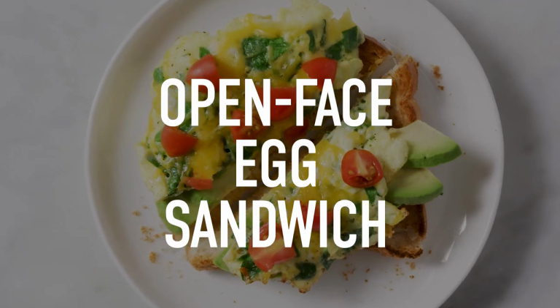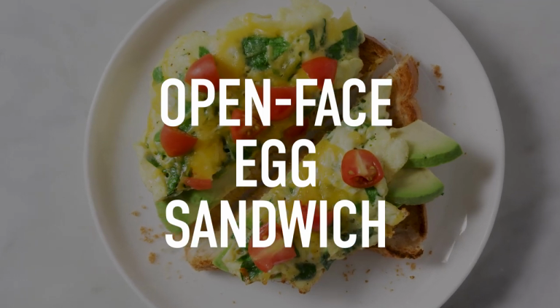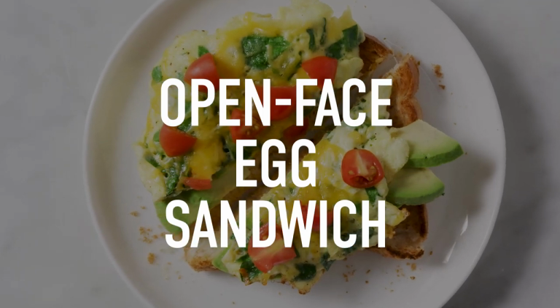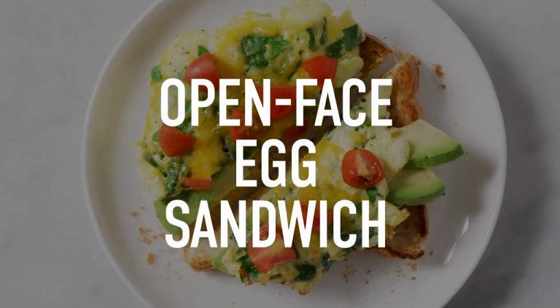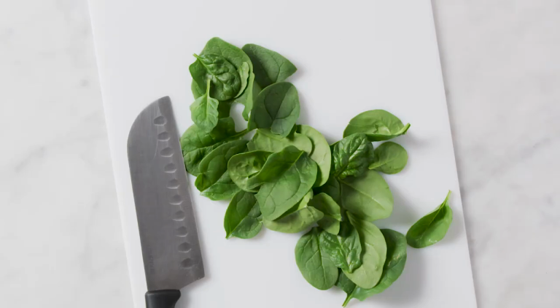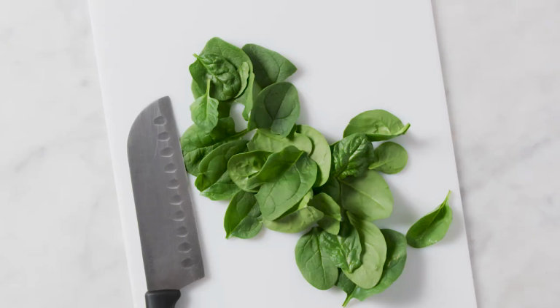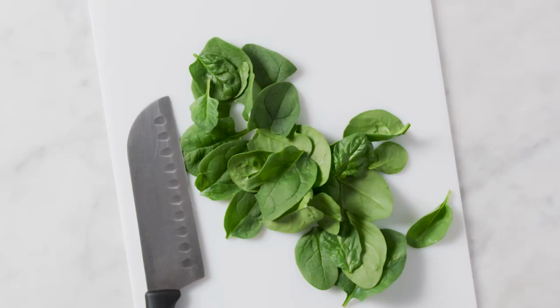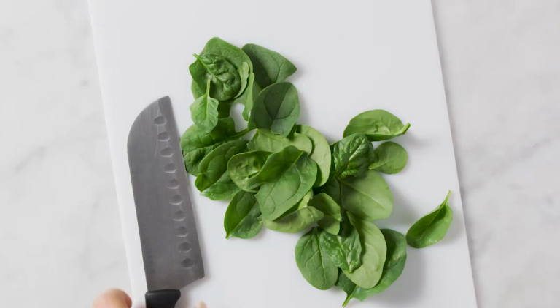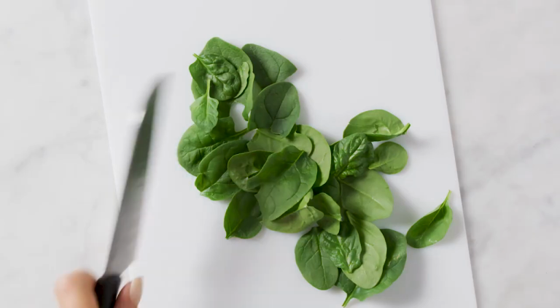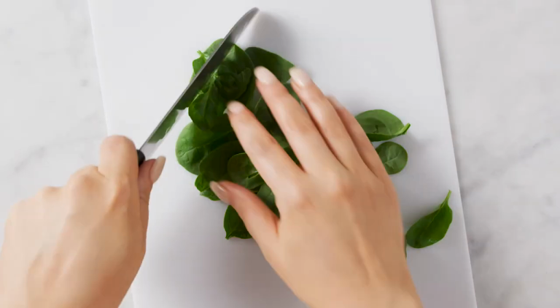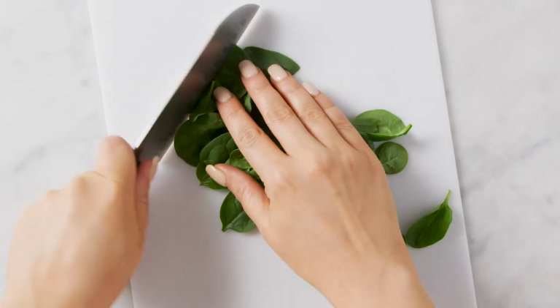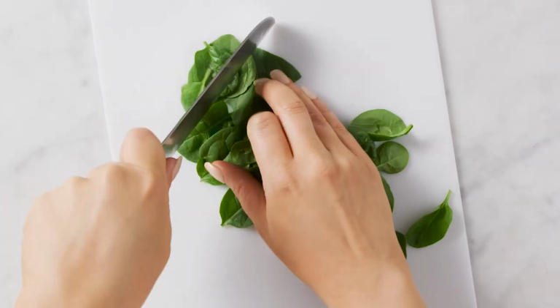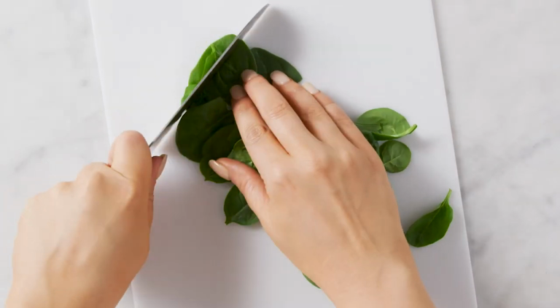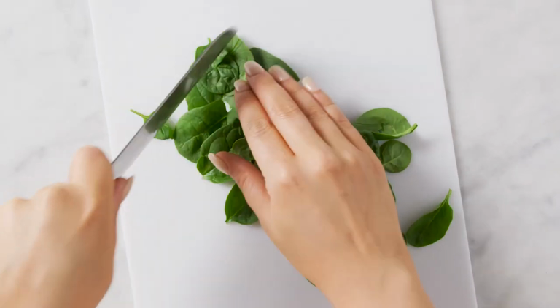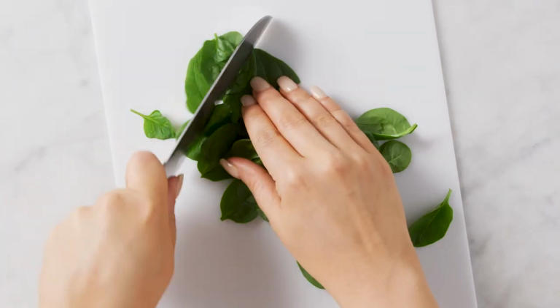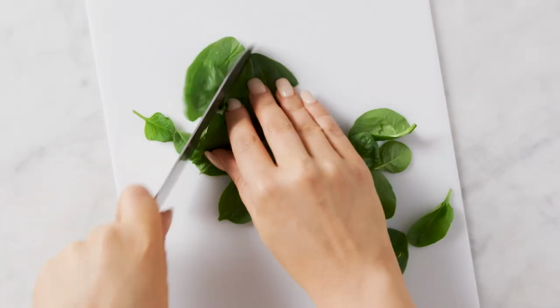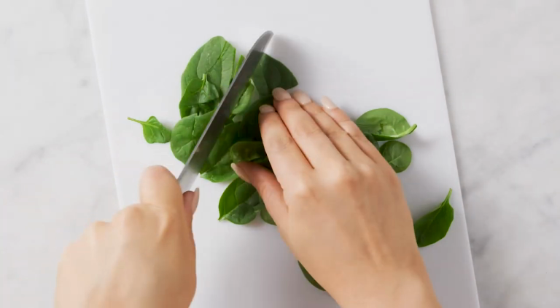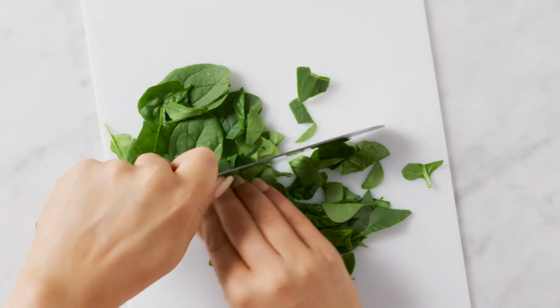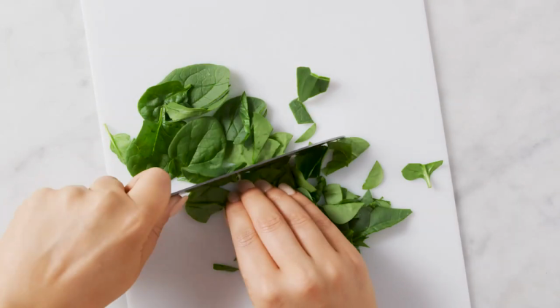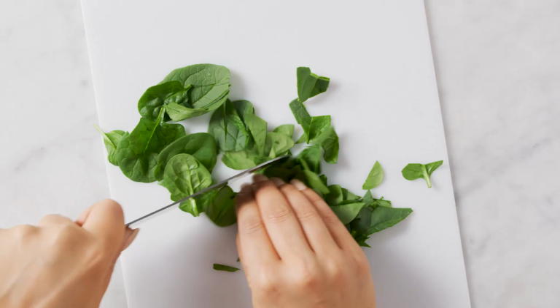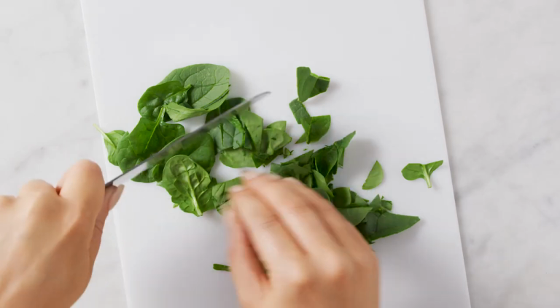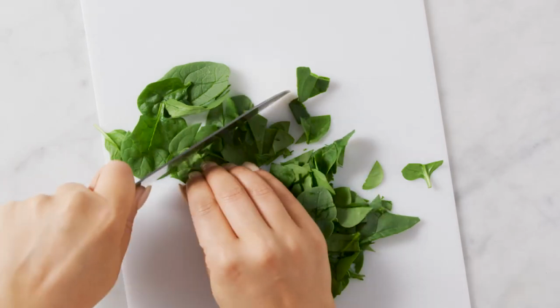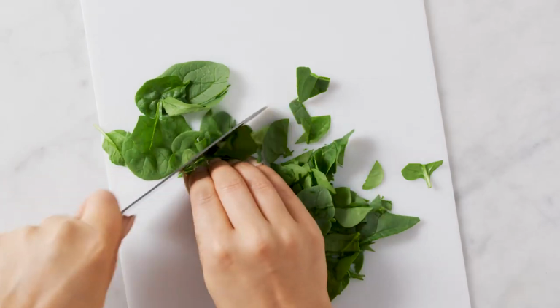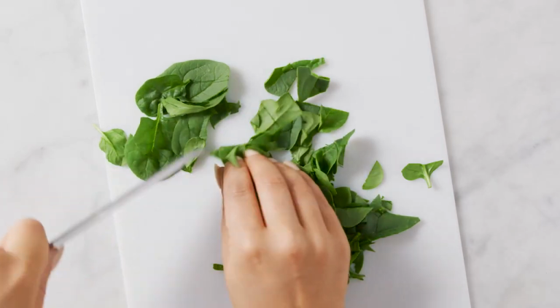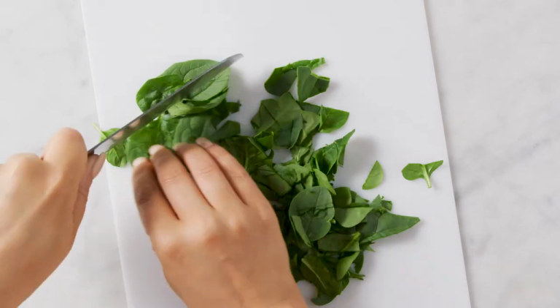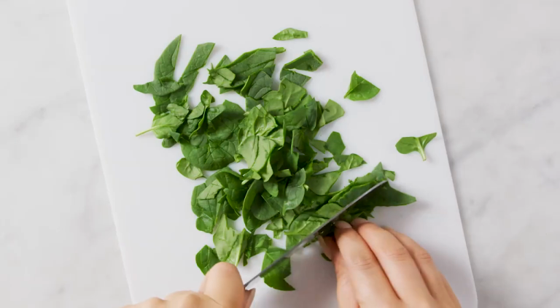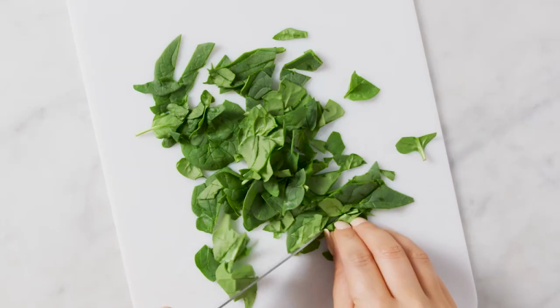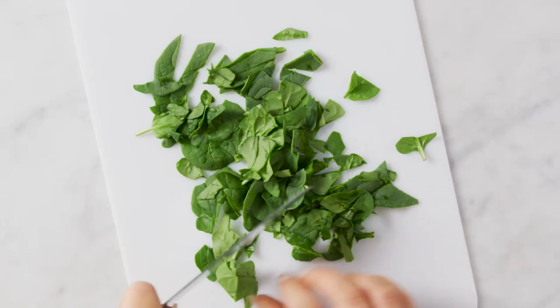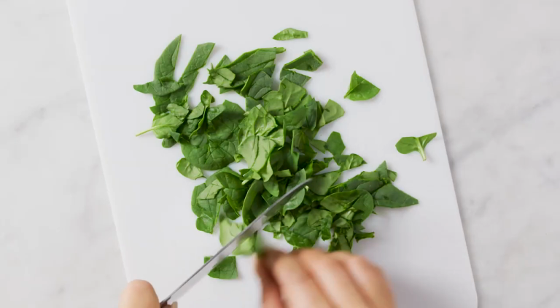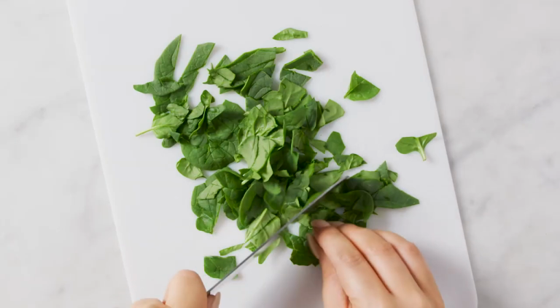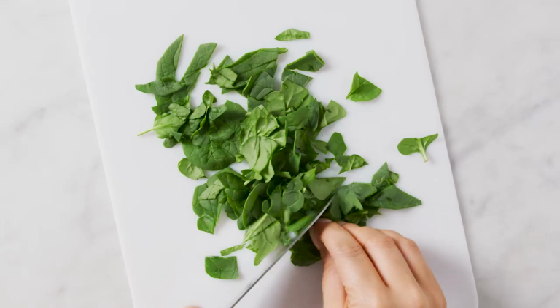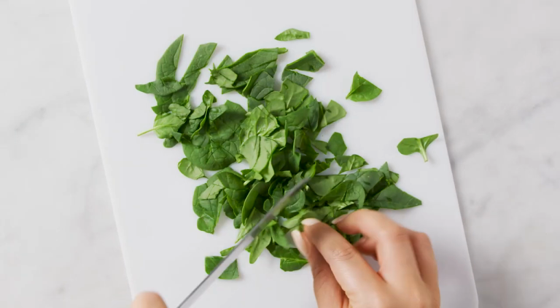Let's make an easy, quick, and tasty egg sandwich for breakfast. We're going to start by chopping up some baby spinach.